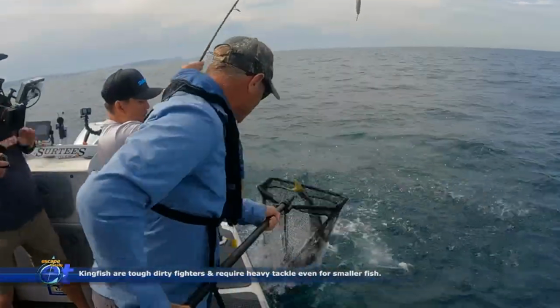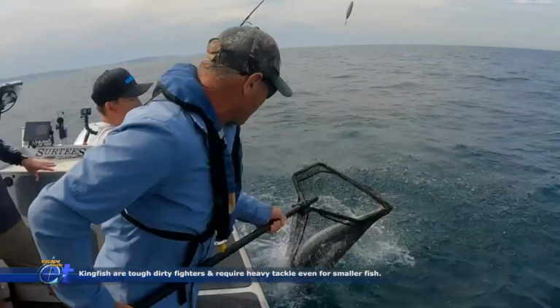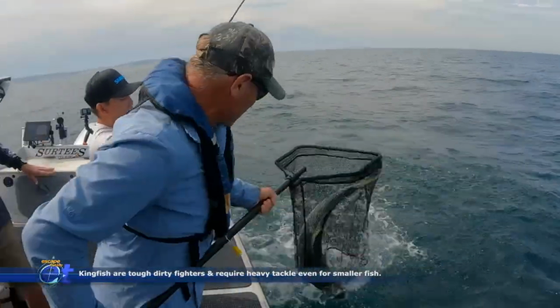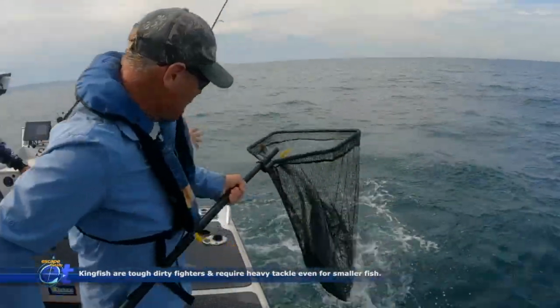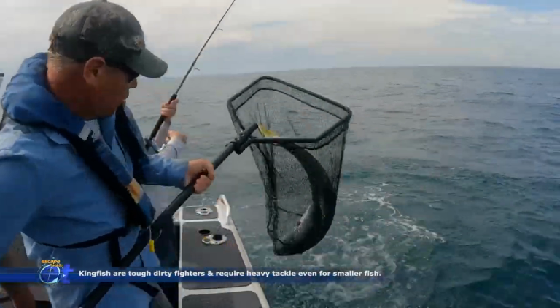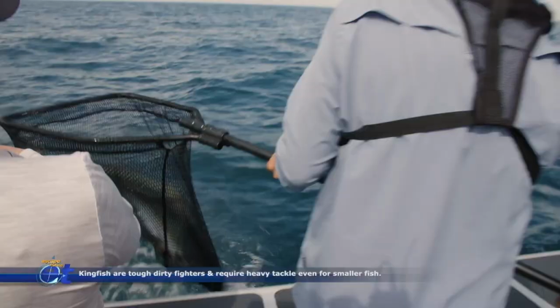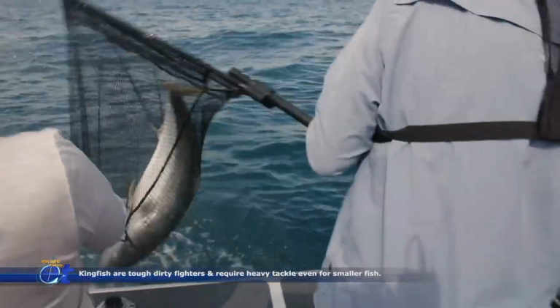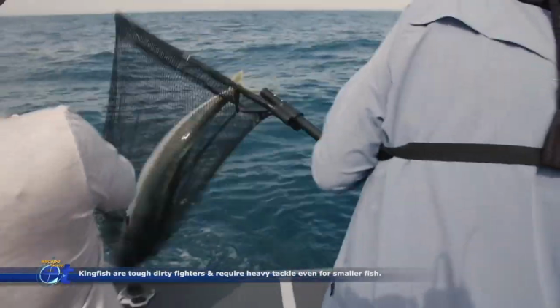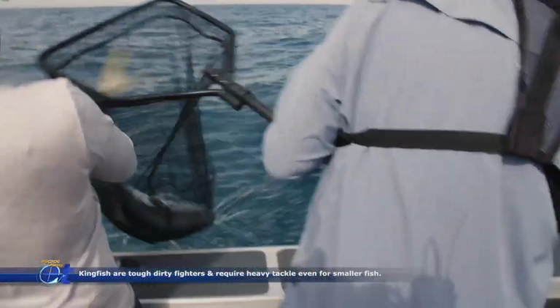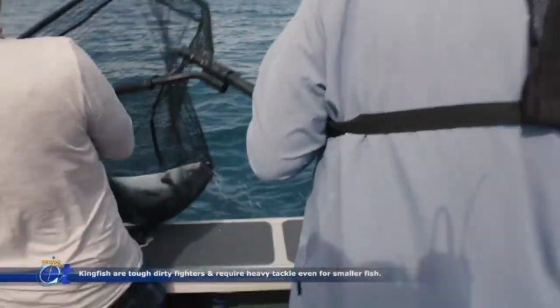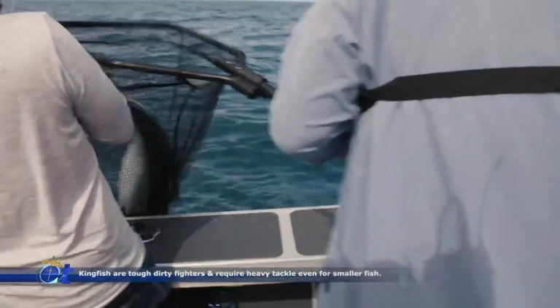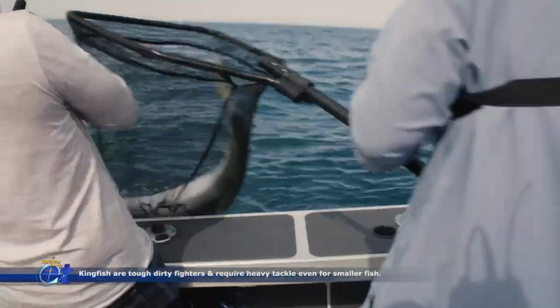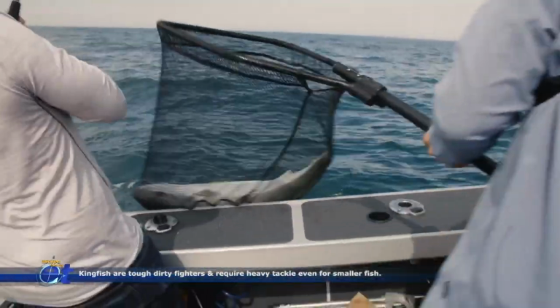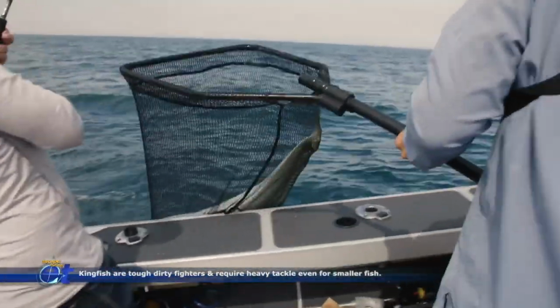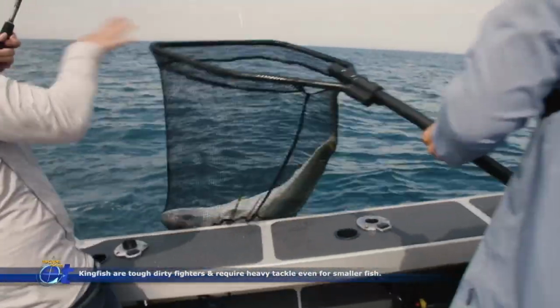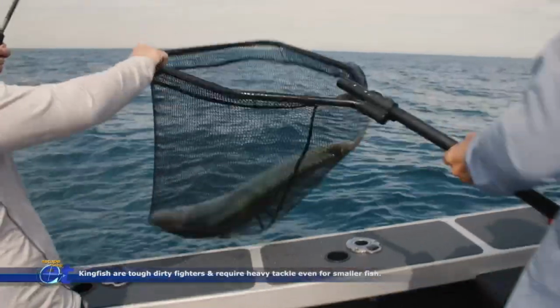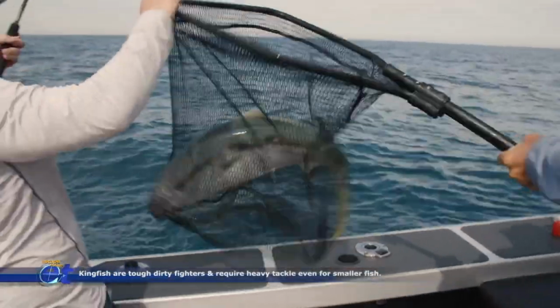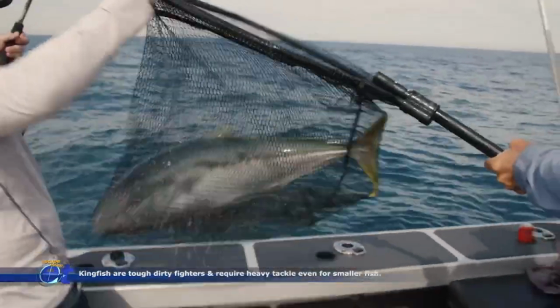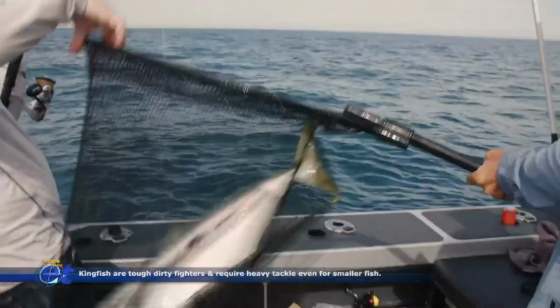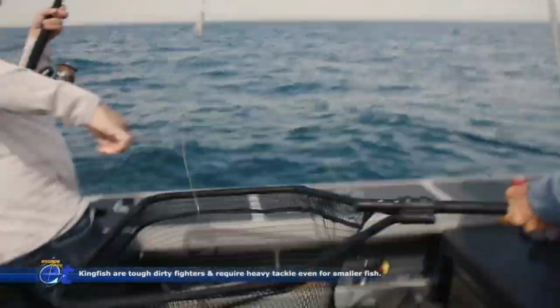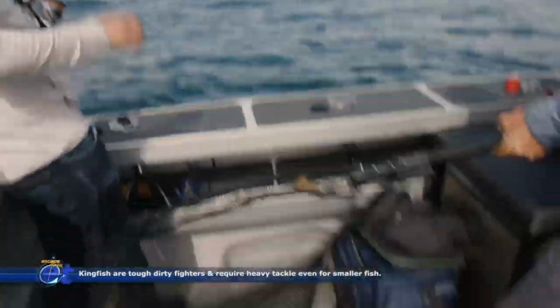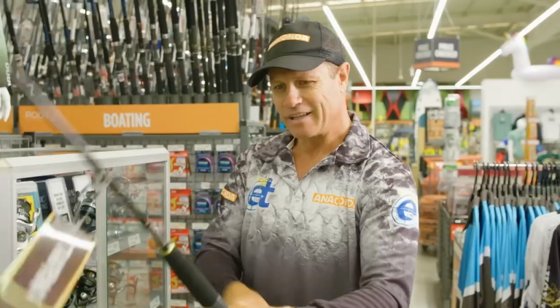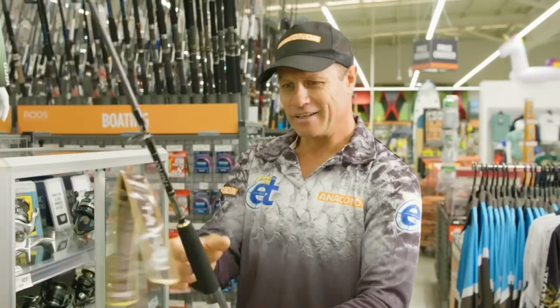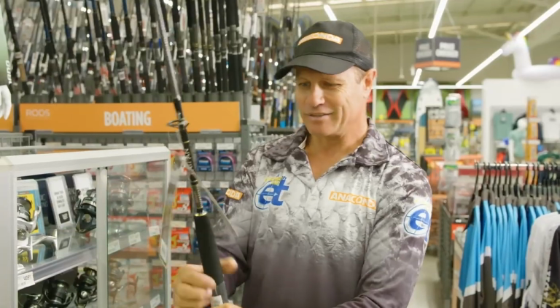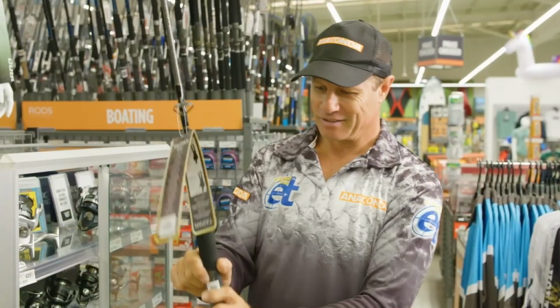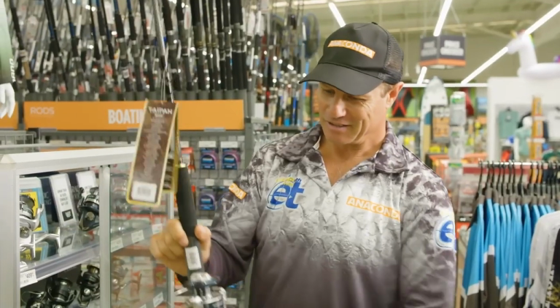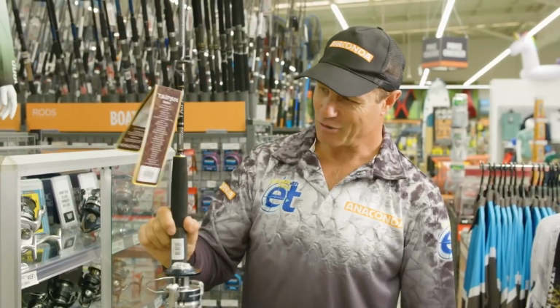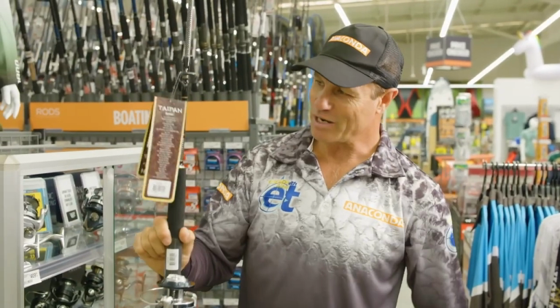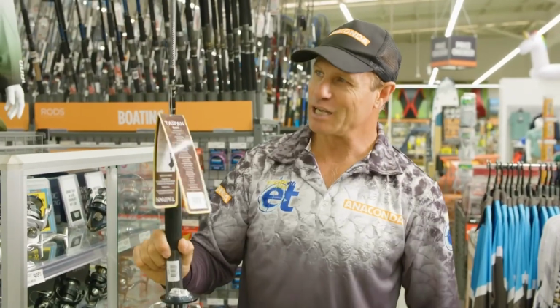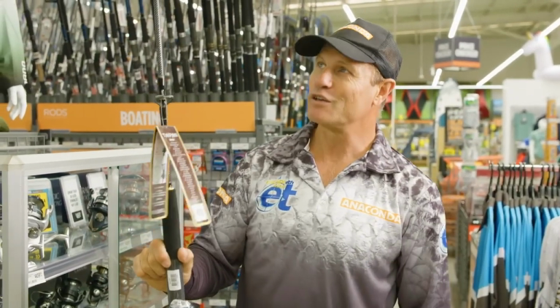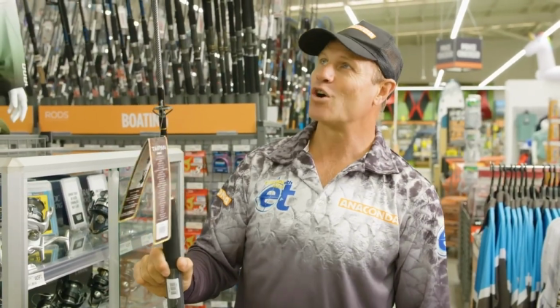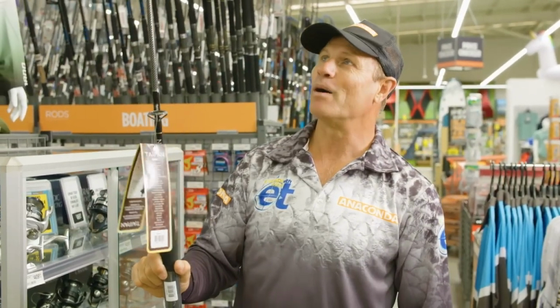You need a big net for this fish. That is a great kingfish combo.